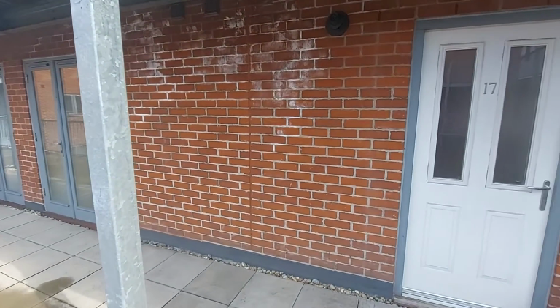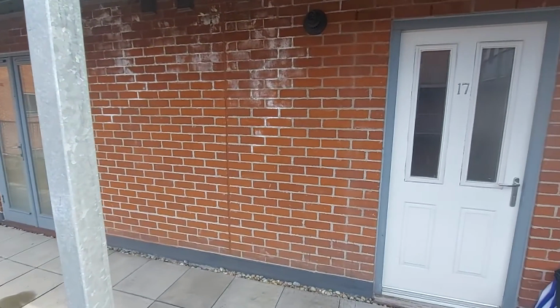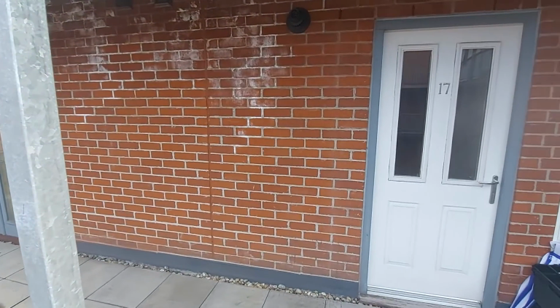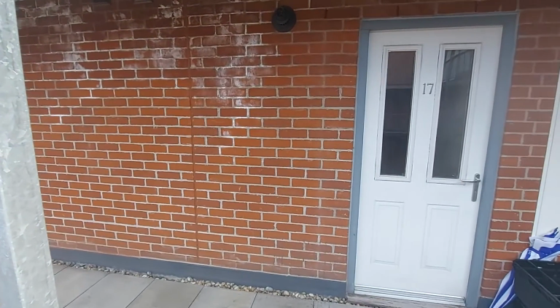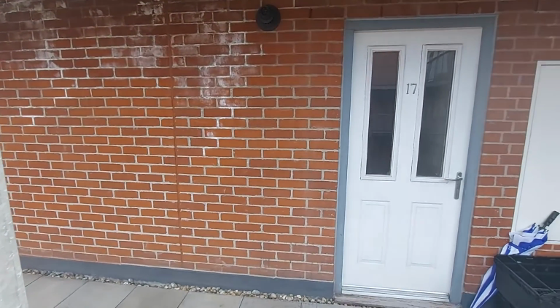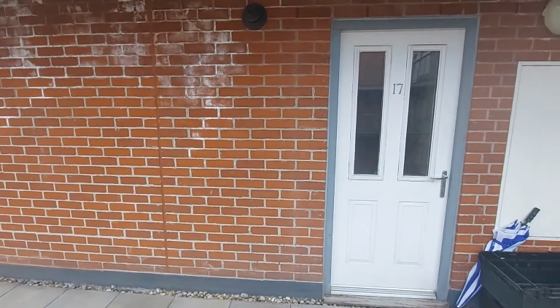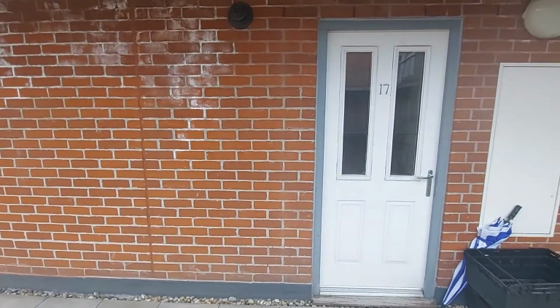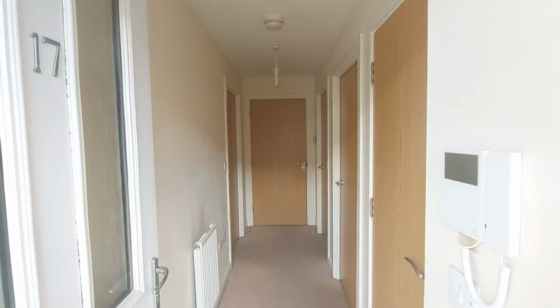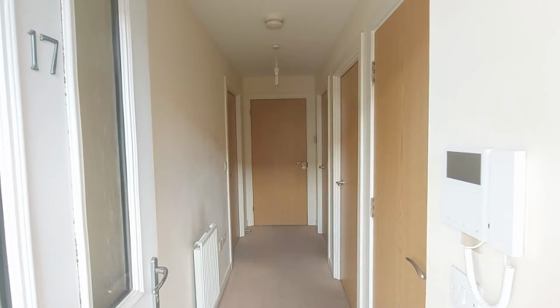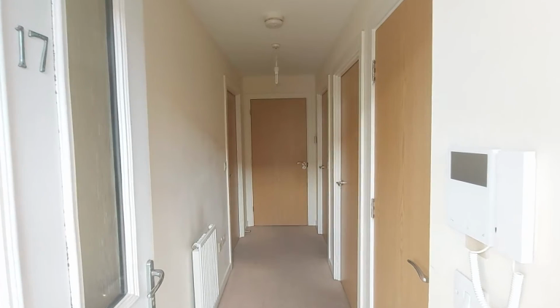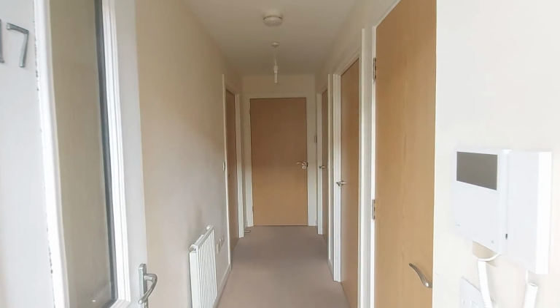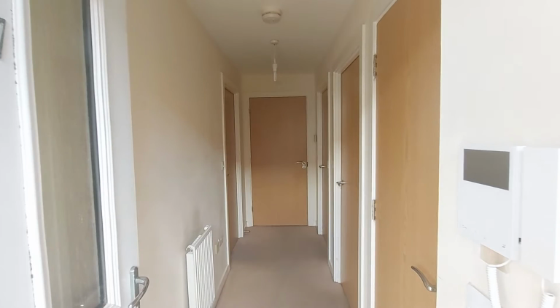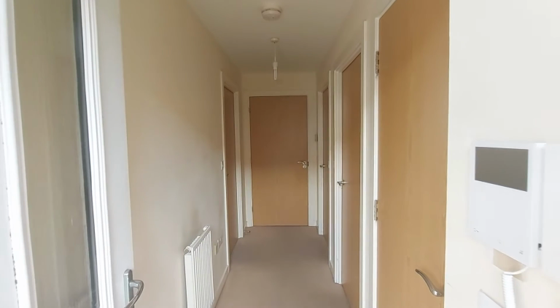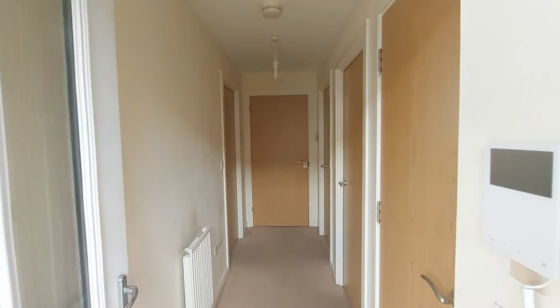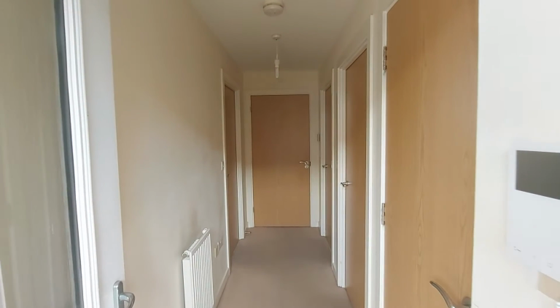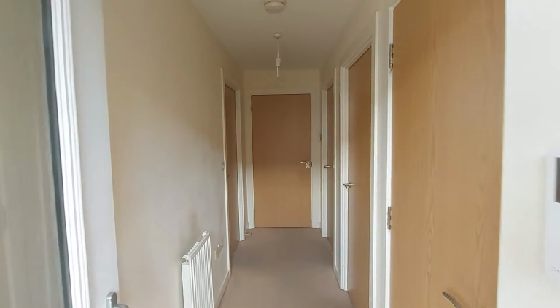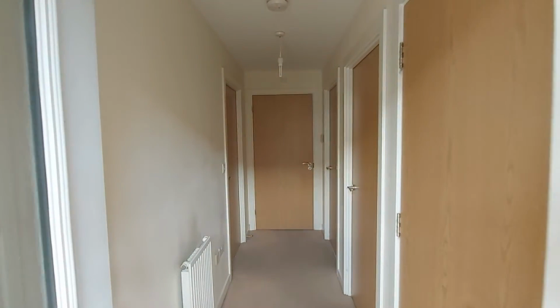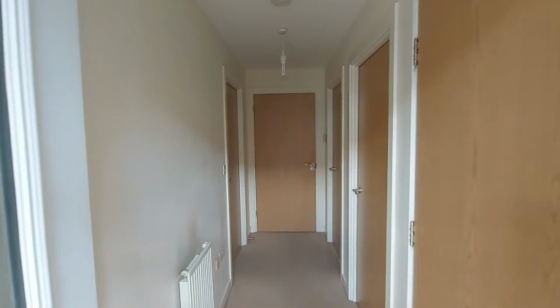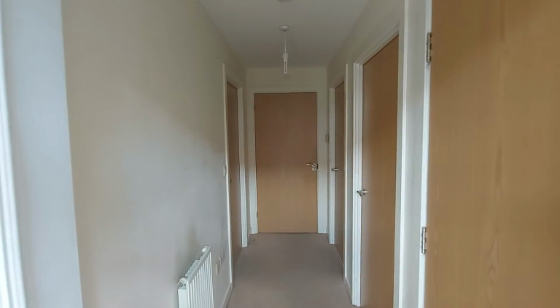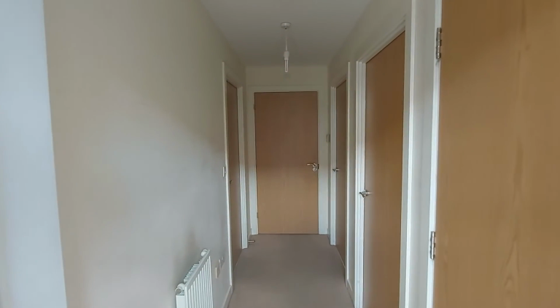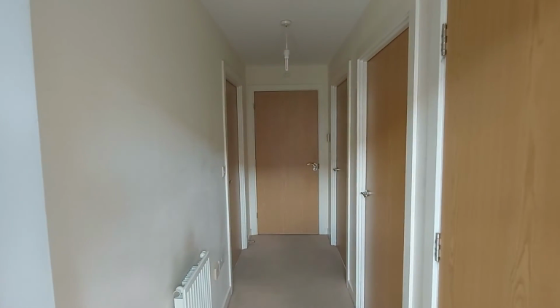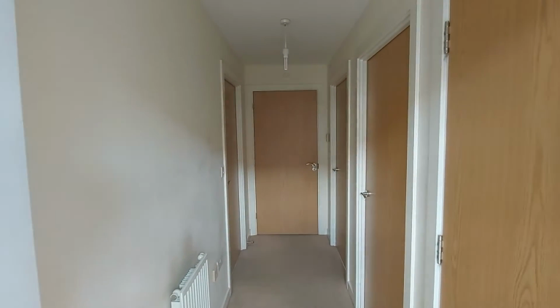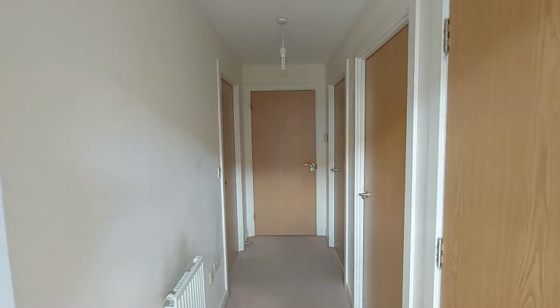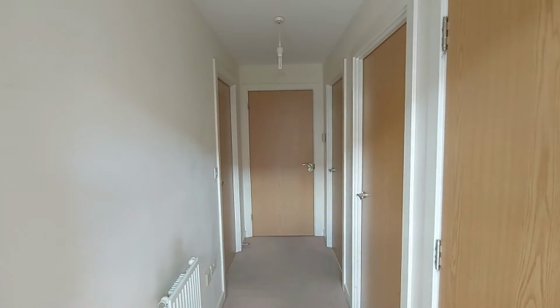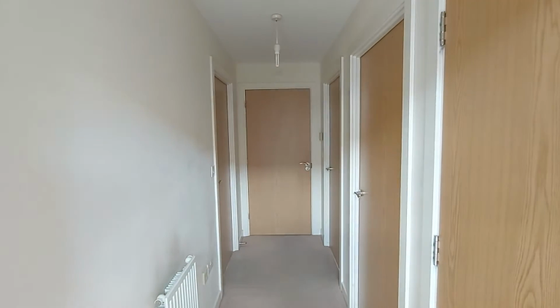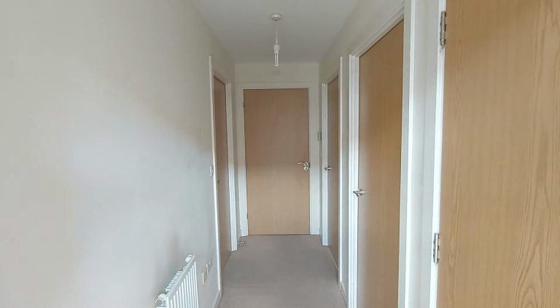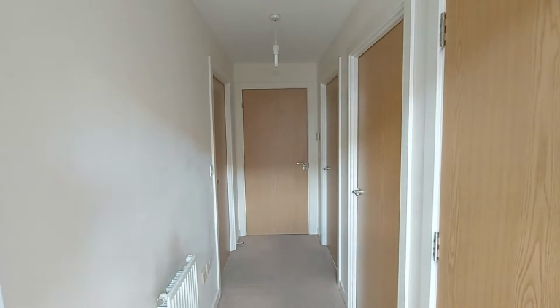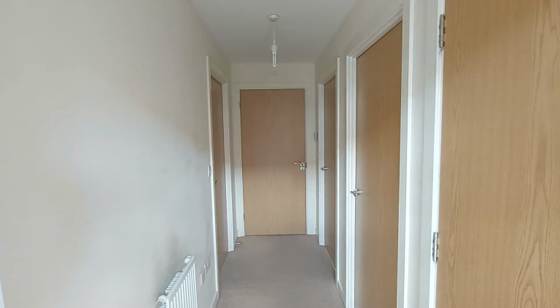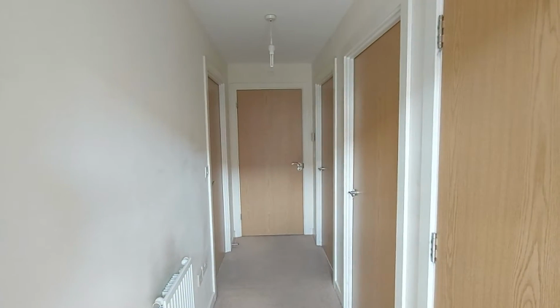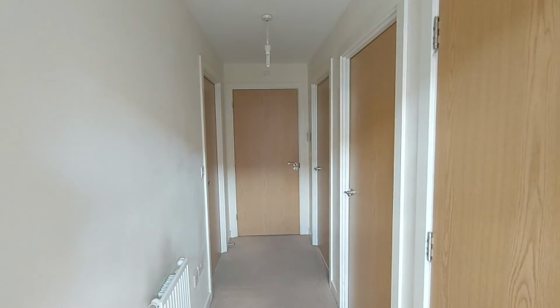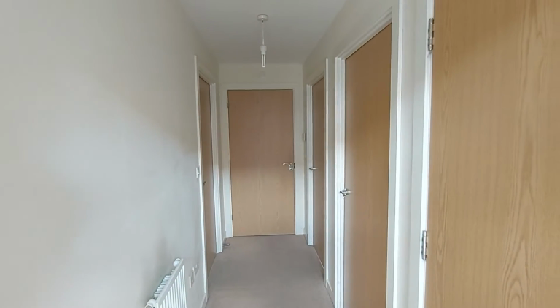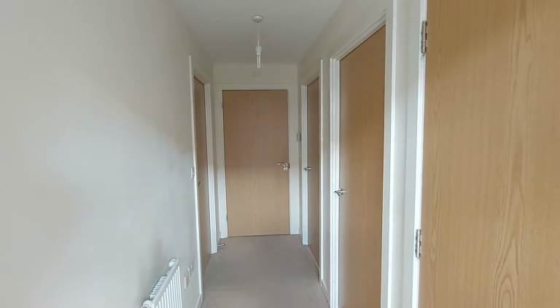Continuing on into the property now, we immediately come into the entrance hallway. As you can see, there are five doors leading out of this entrance hallway.